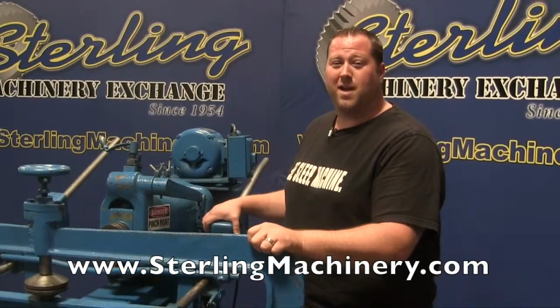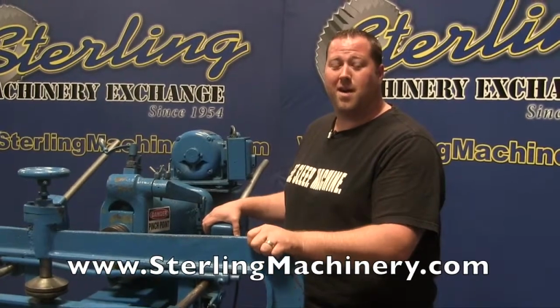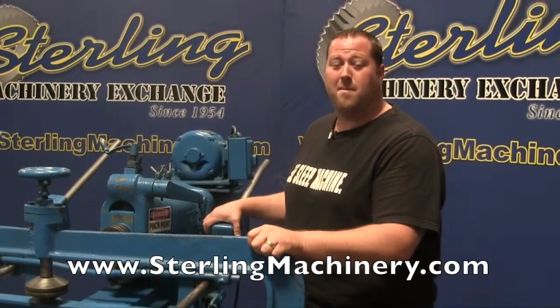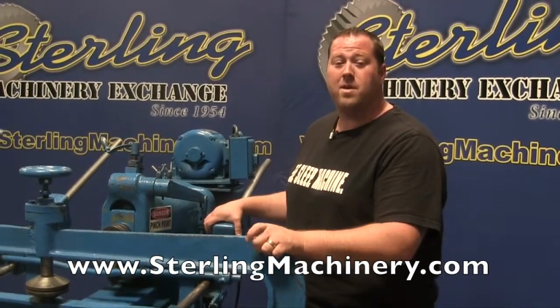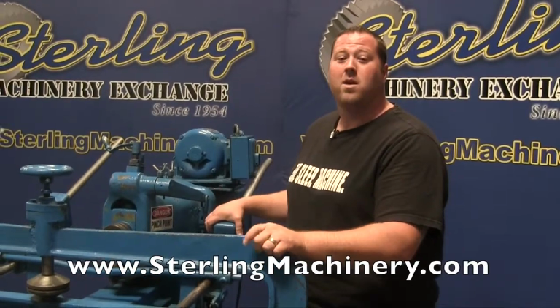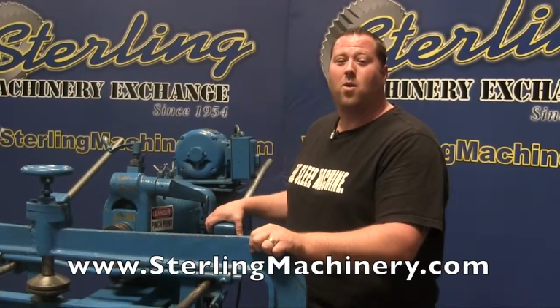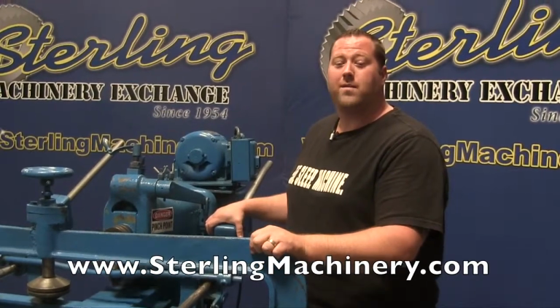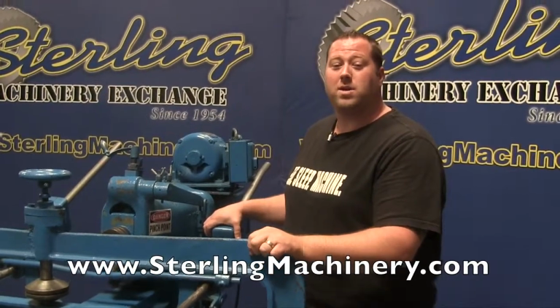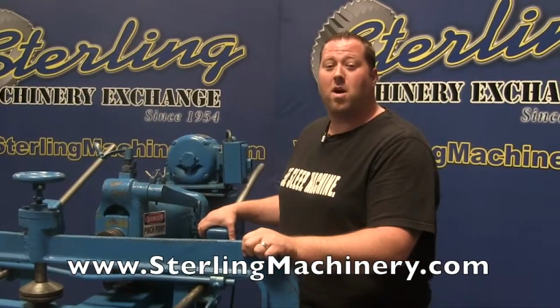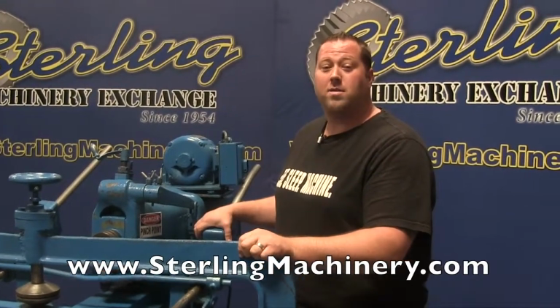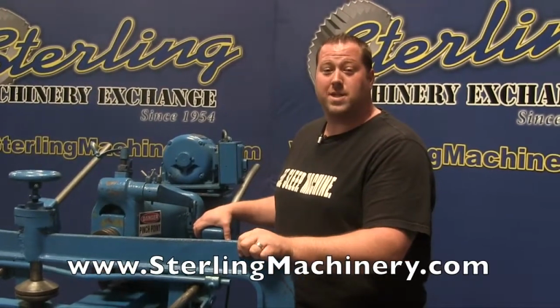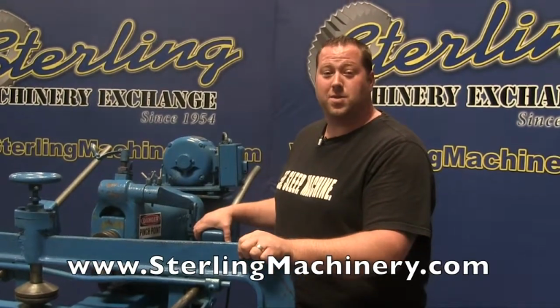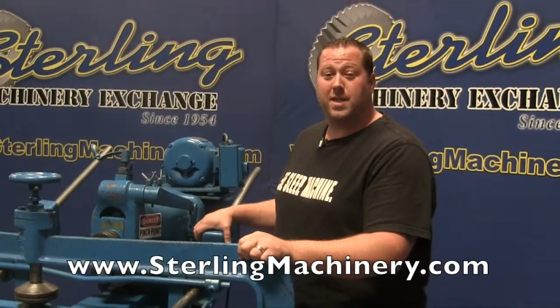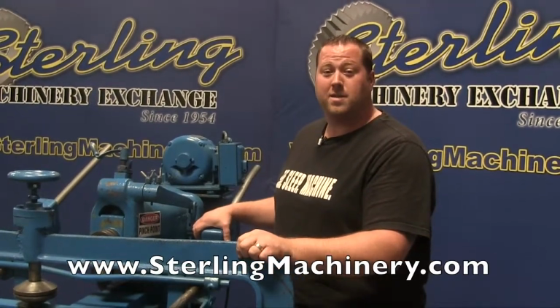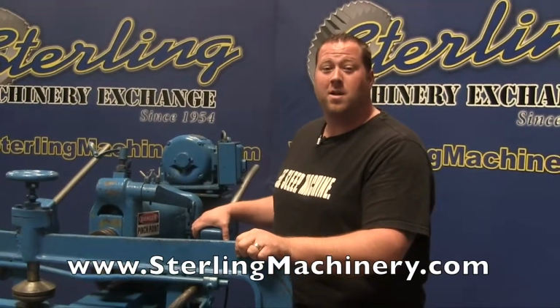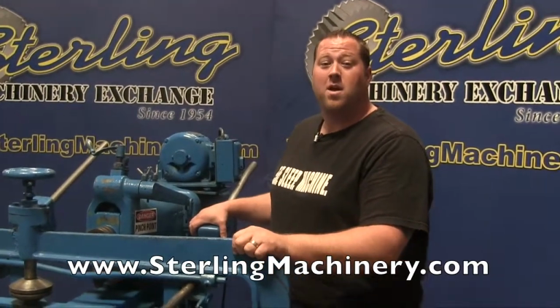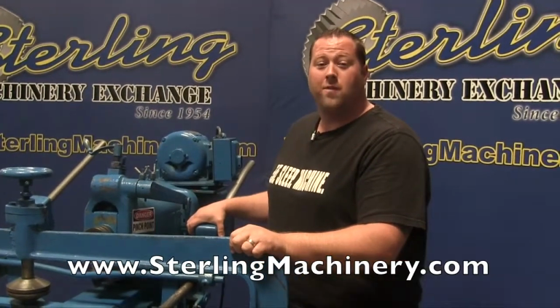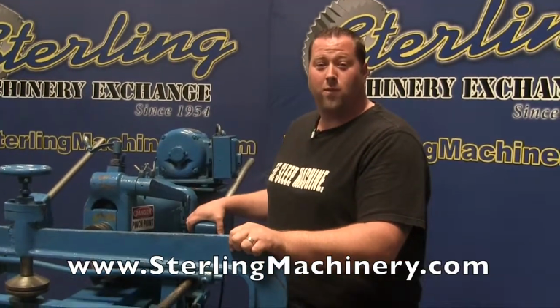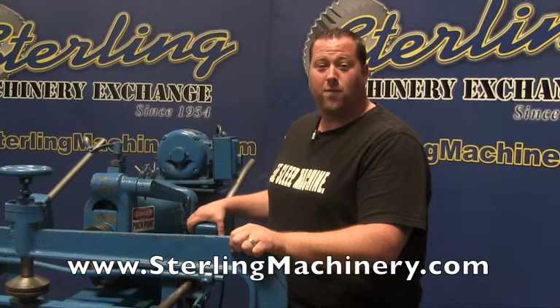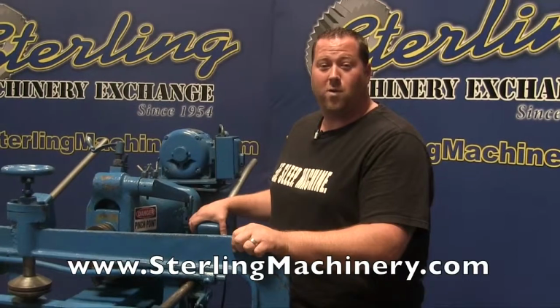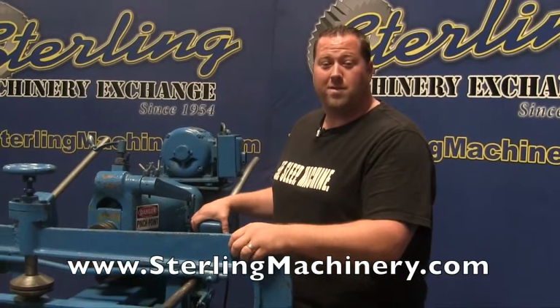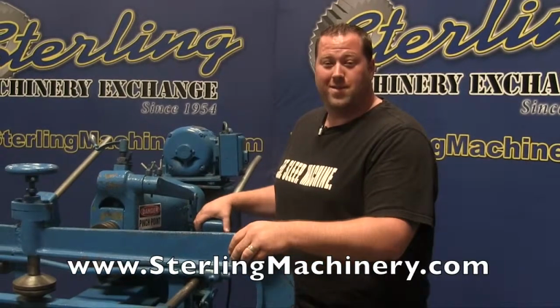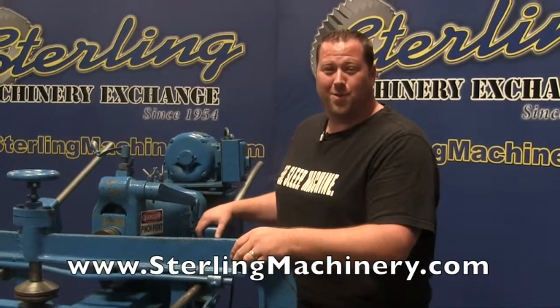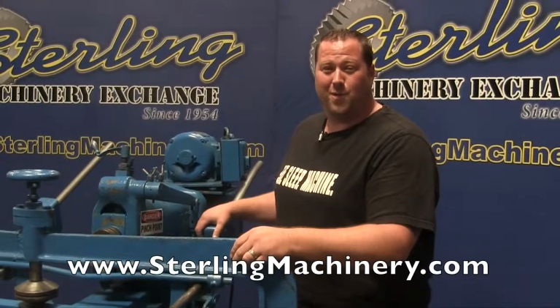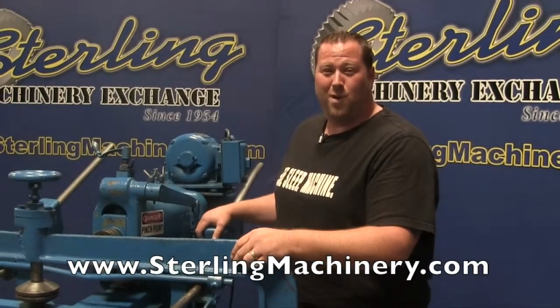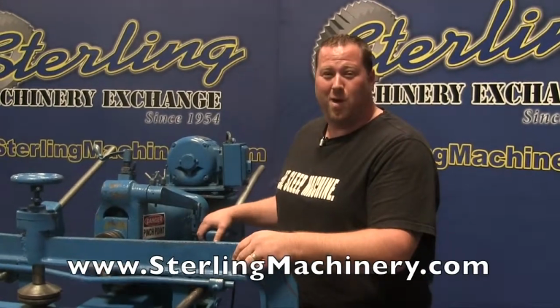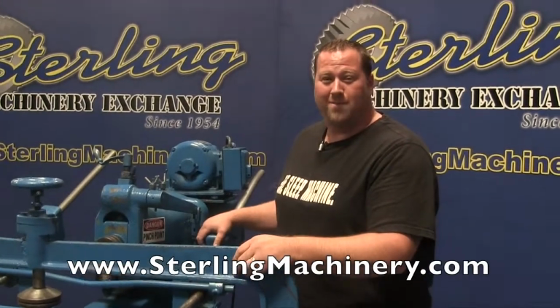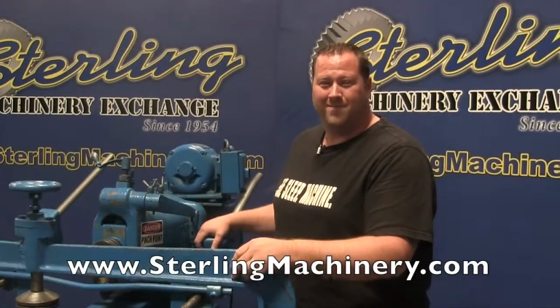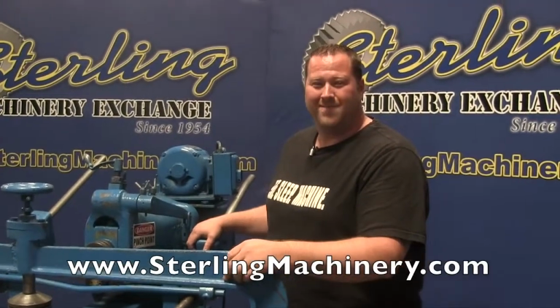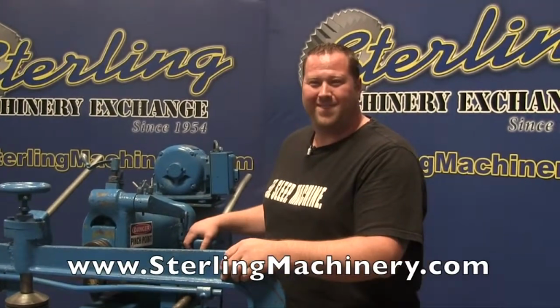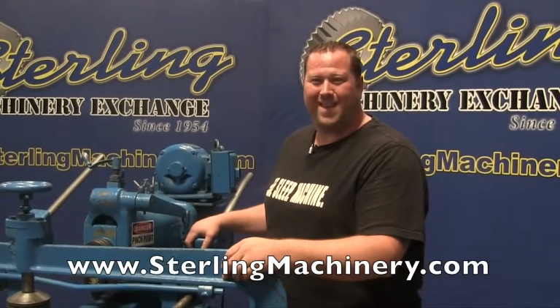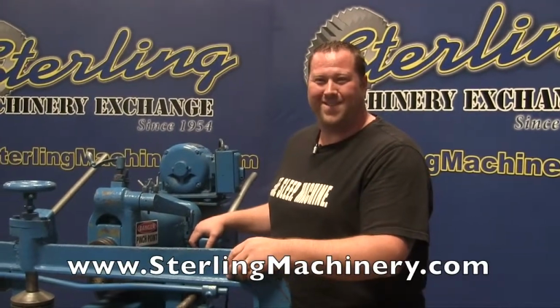Check out our website at SterlingMachinery.com, or give us a call at 626-444-0311. Thank you.